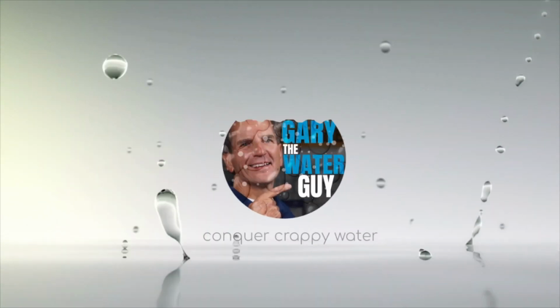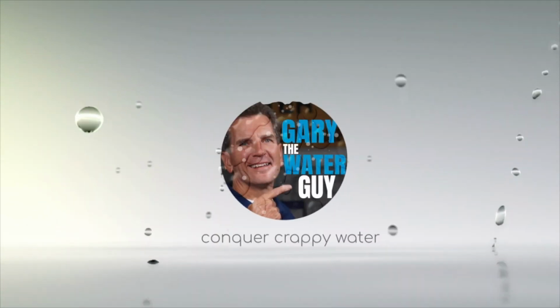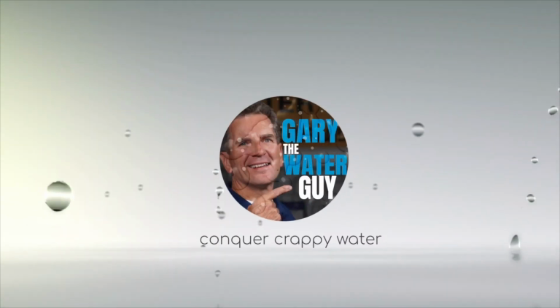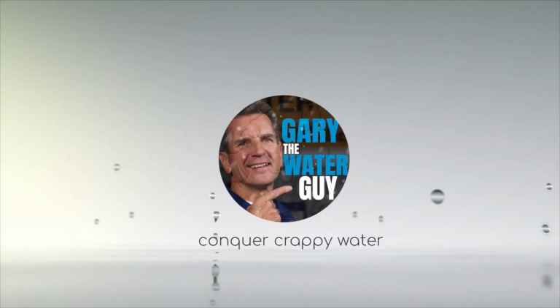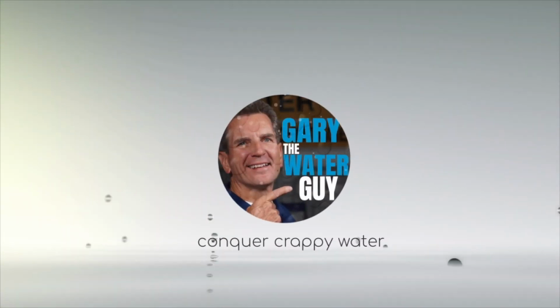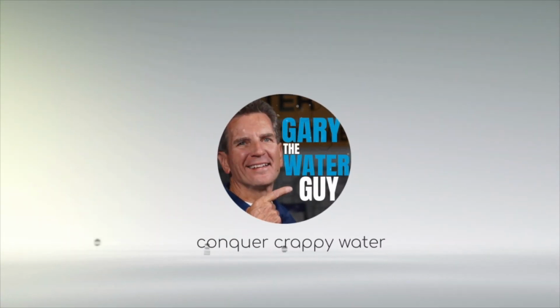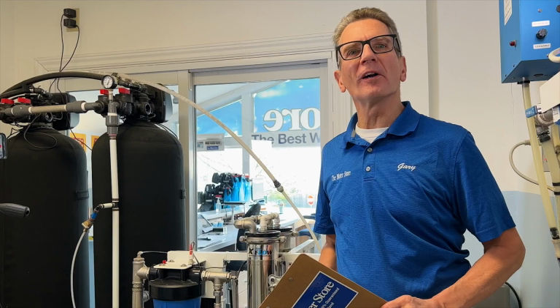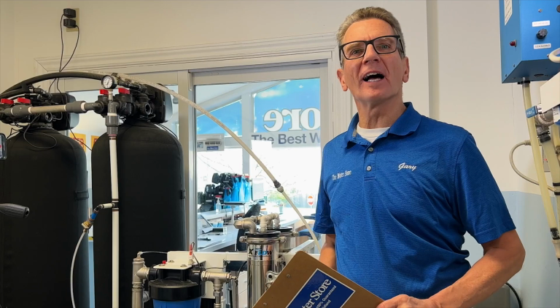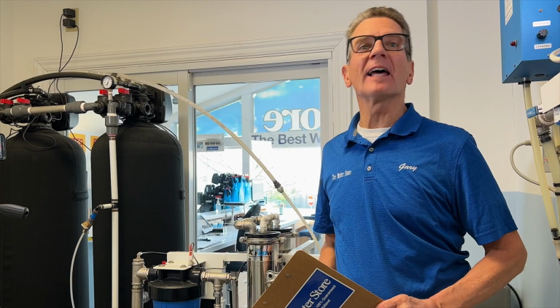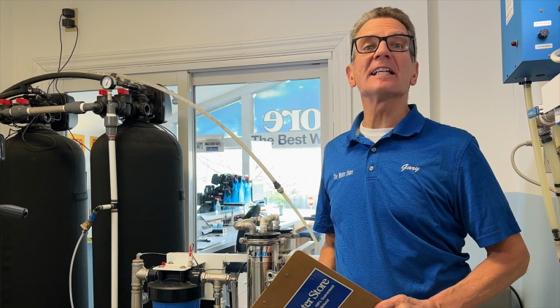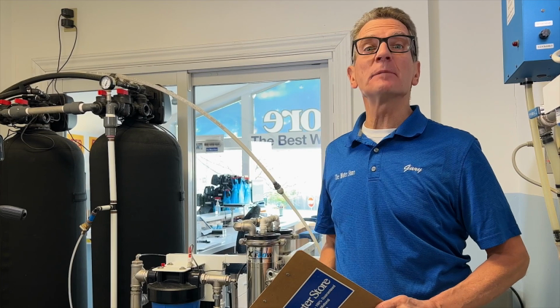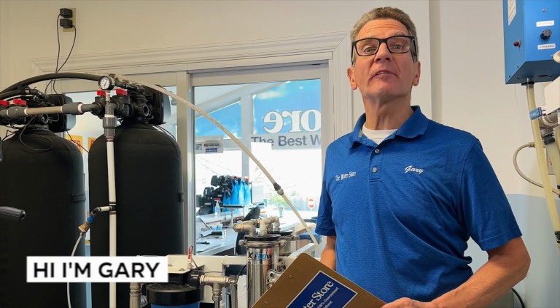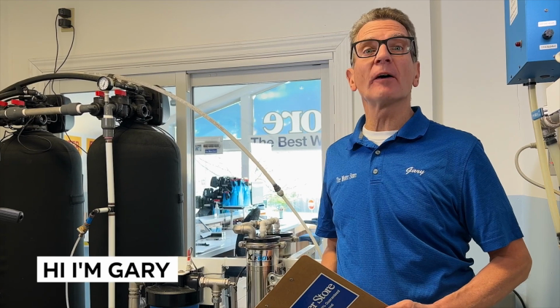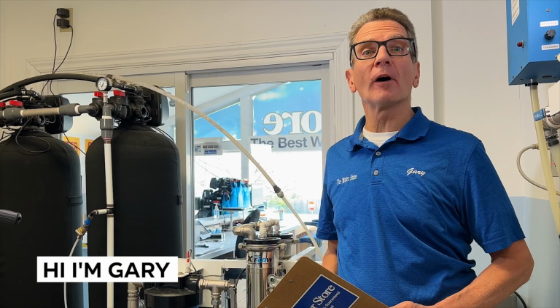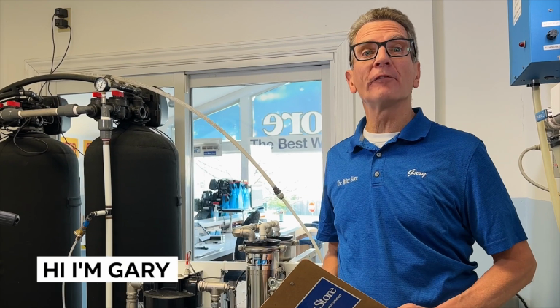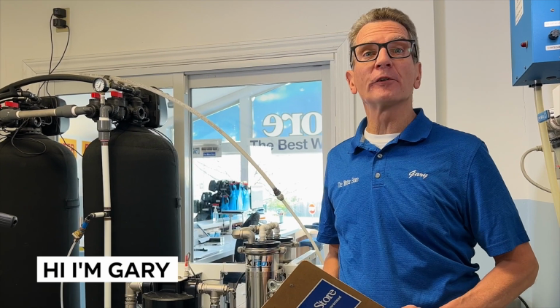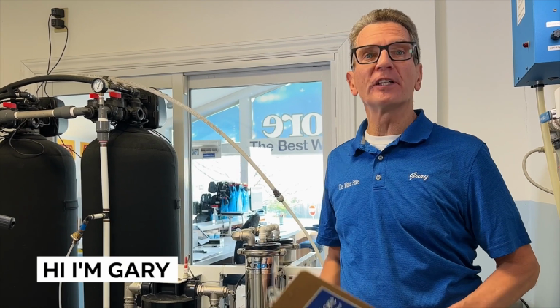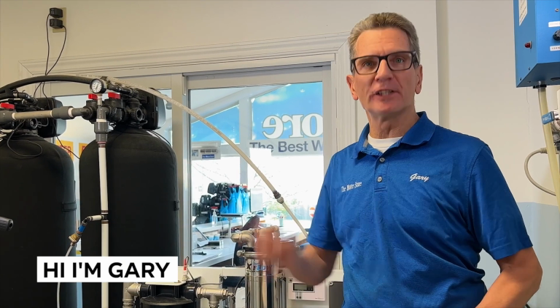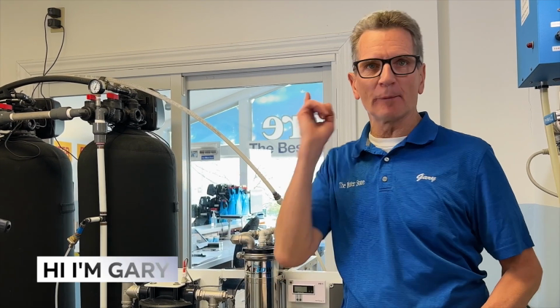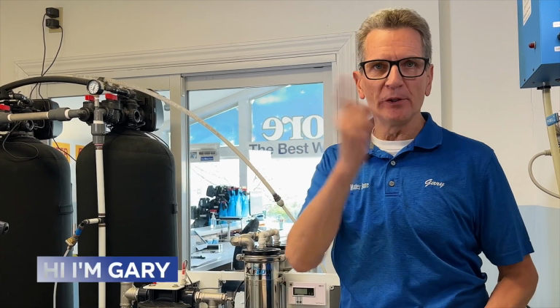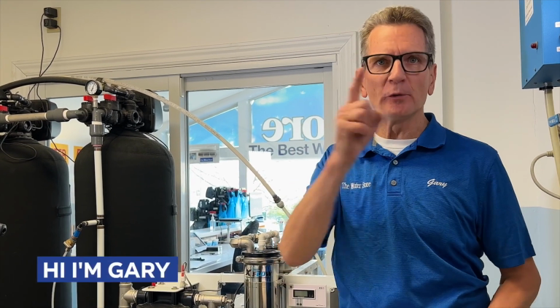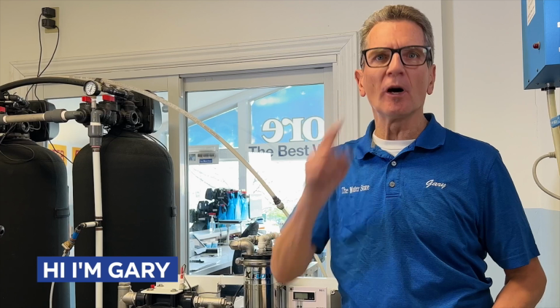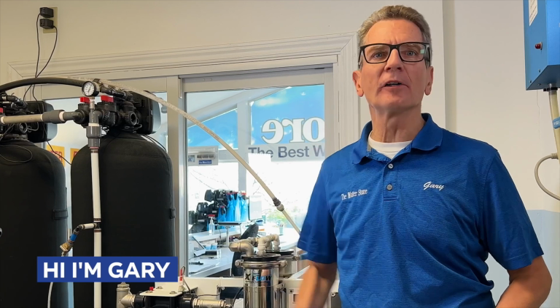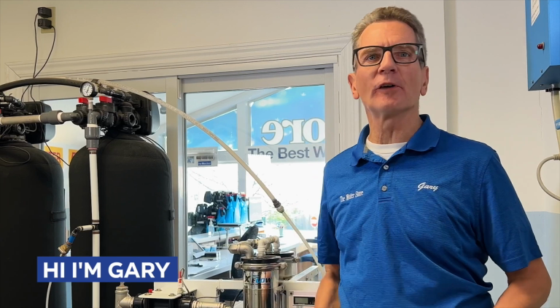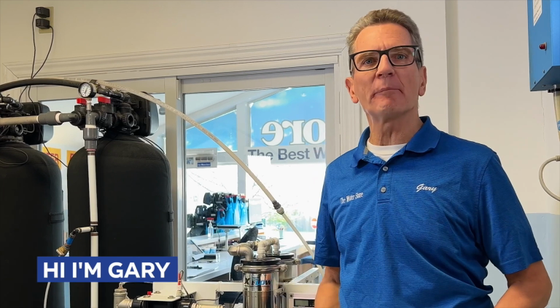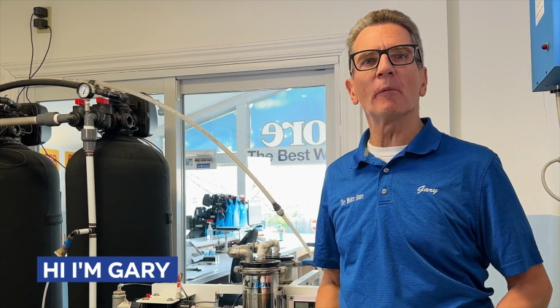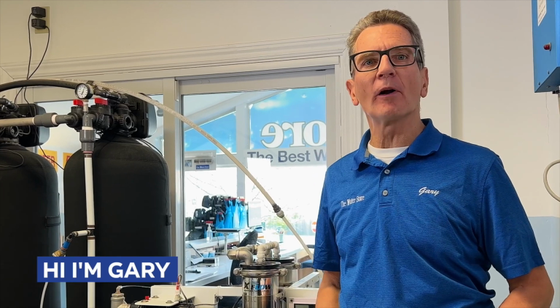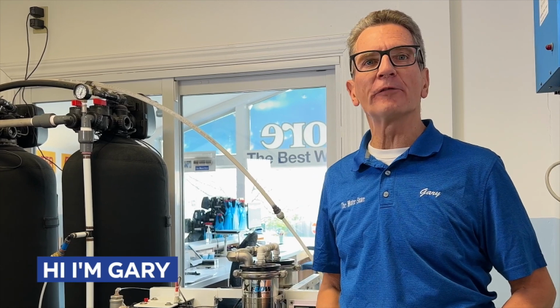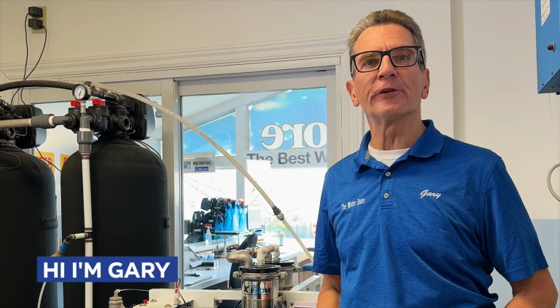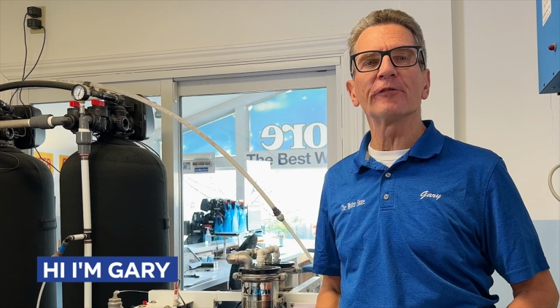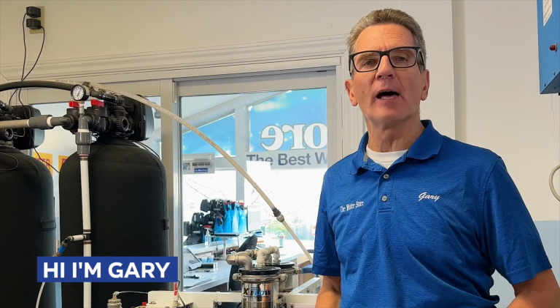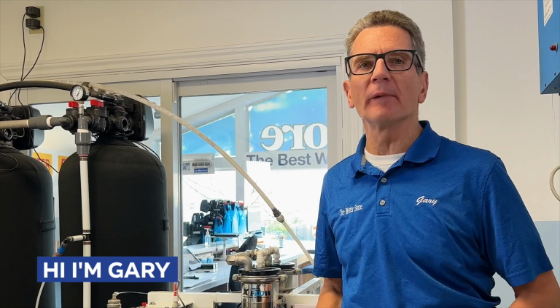Hi, I'm Gary the Water Guy and I simplify water filtration to help you conquer crappy water for your family.